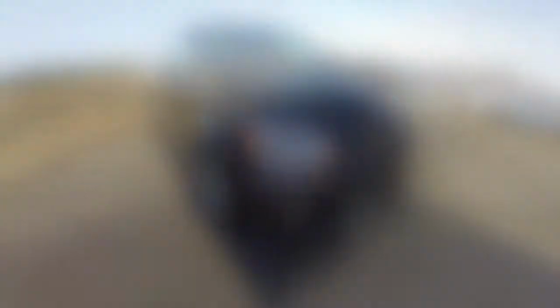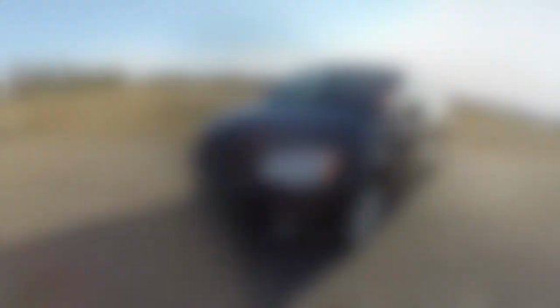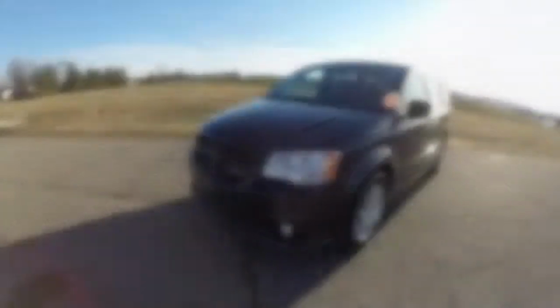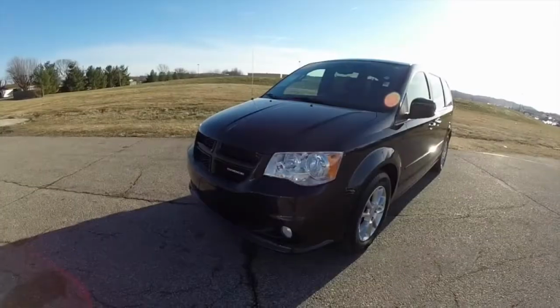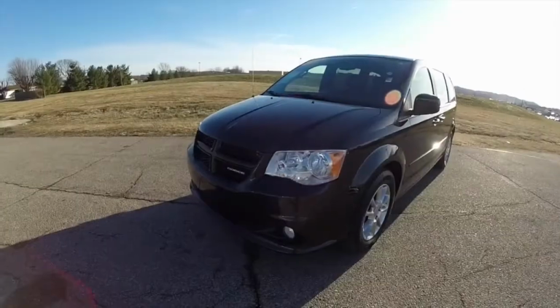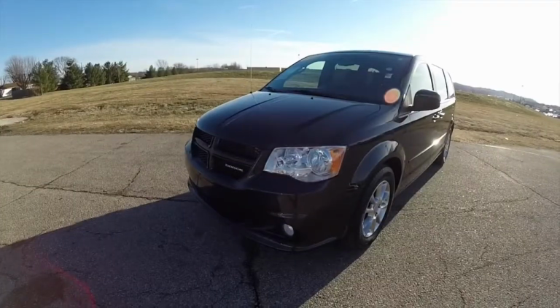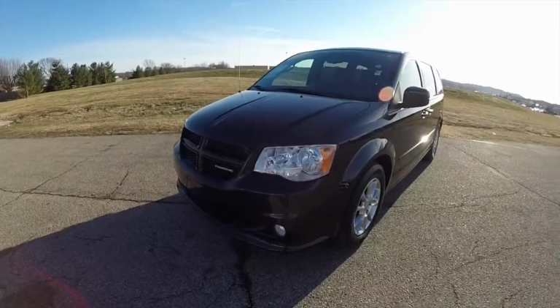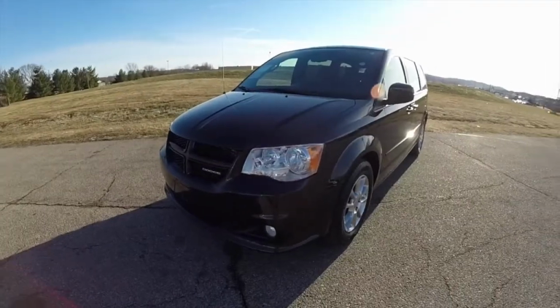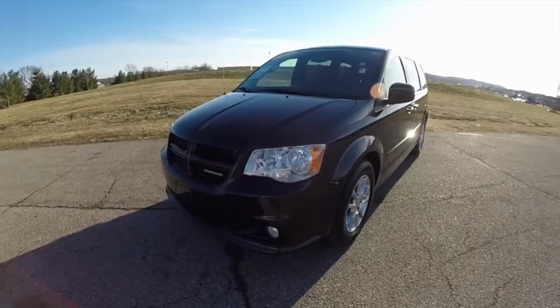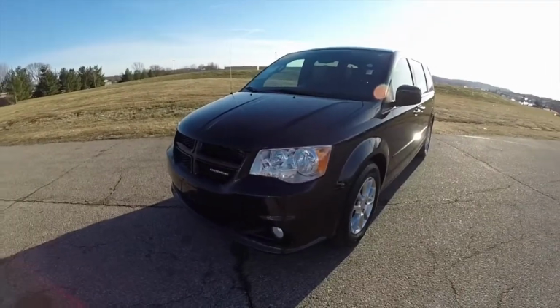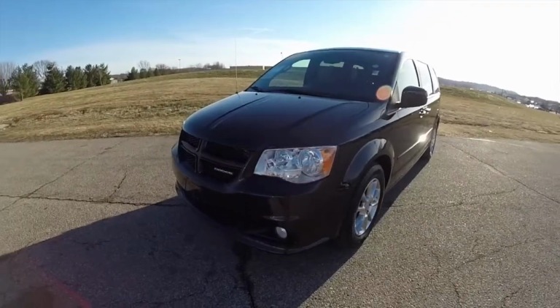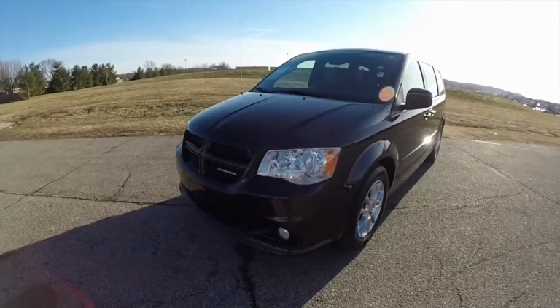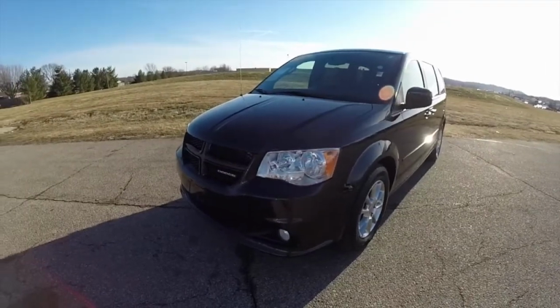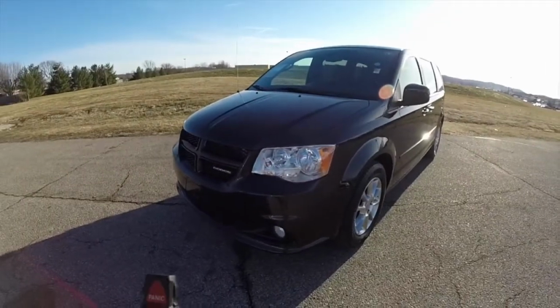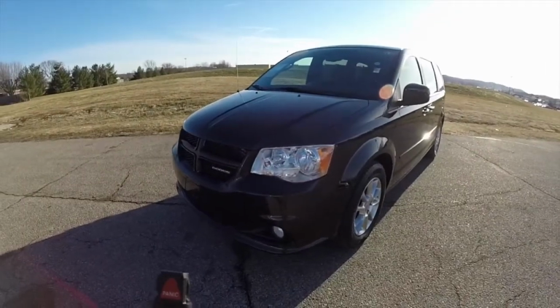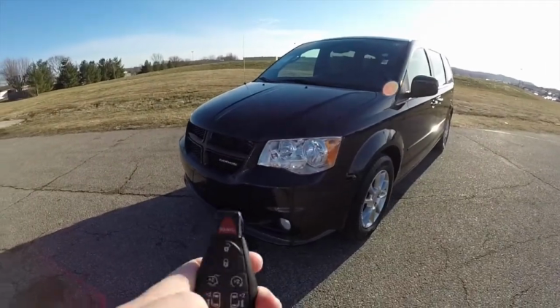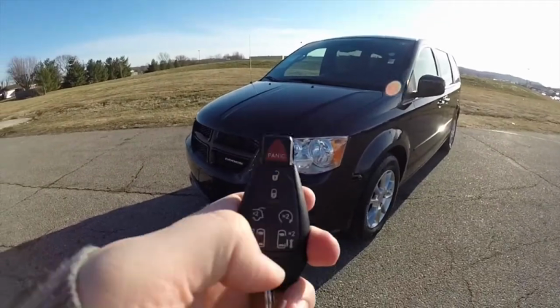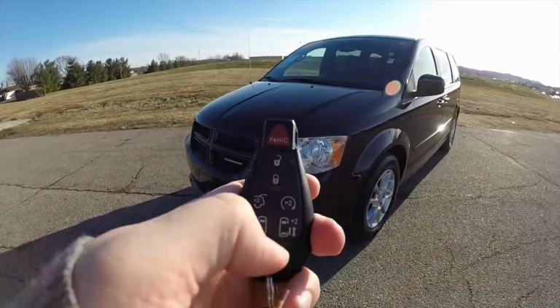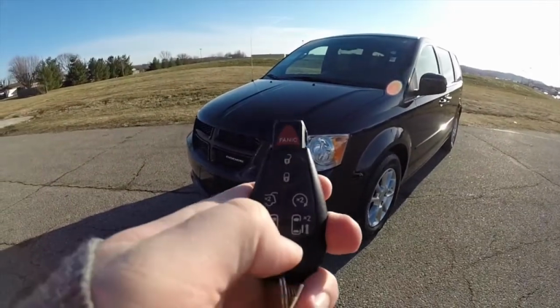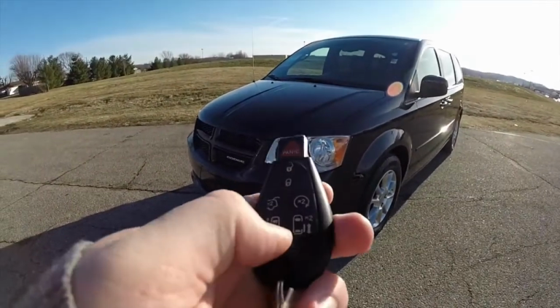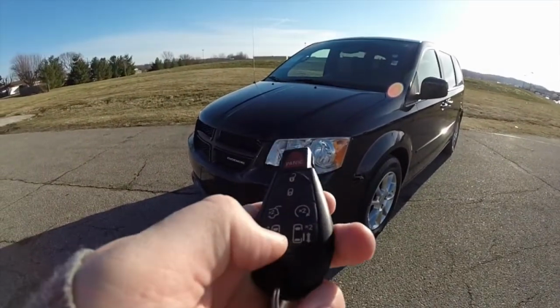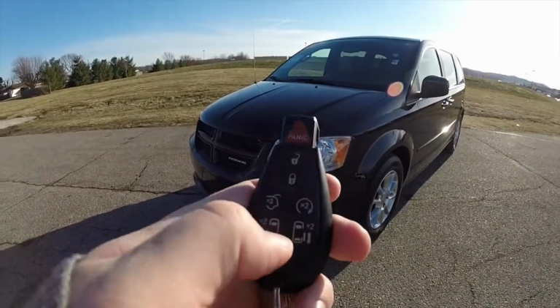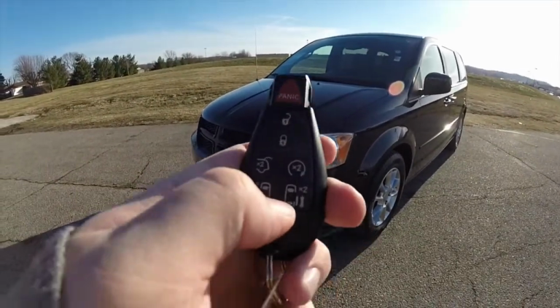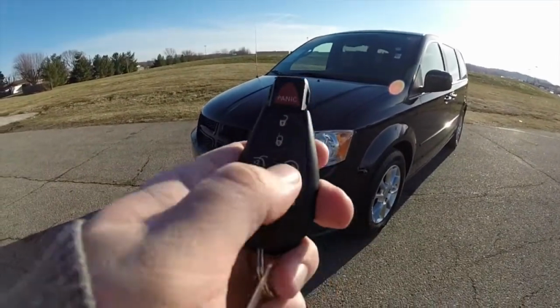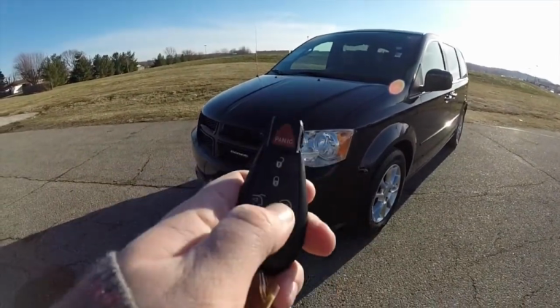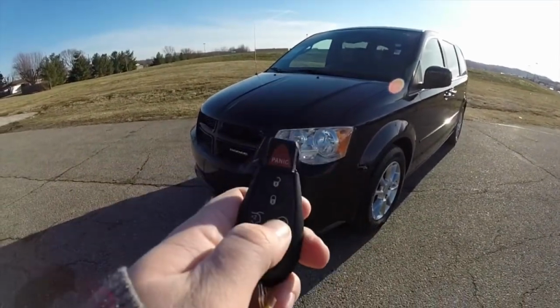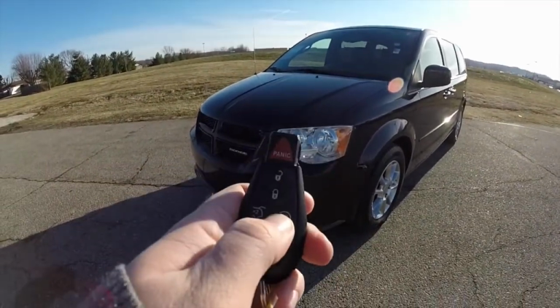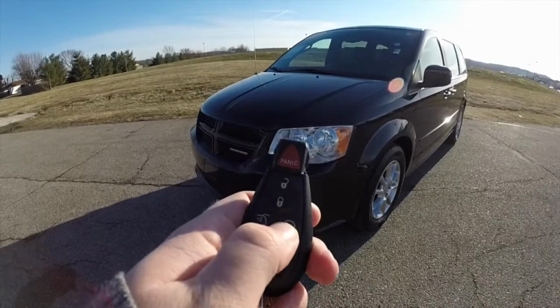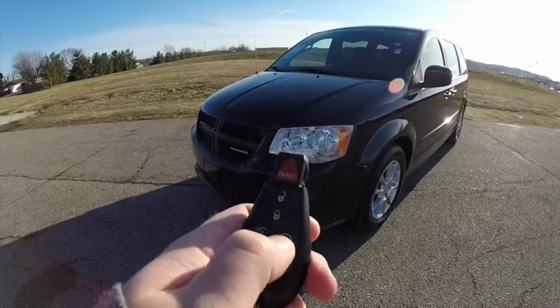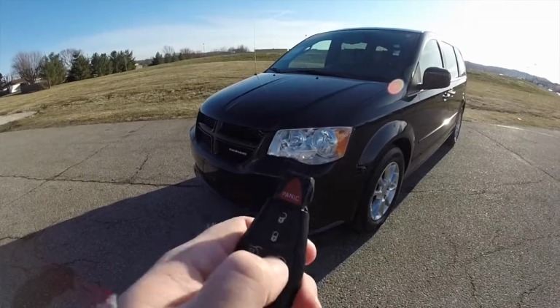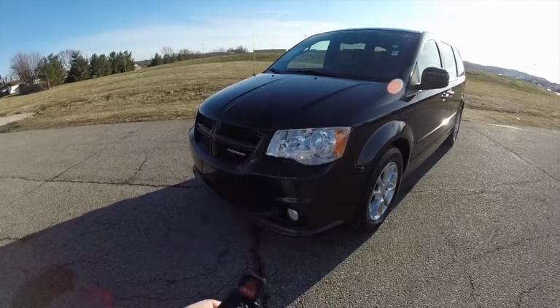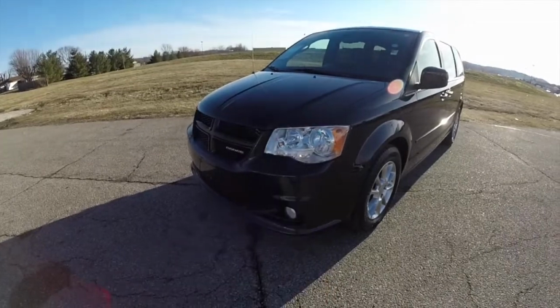Before going inside, we're going to go ahead and demonstrate the remote start. Just double press the remote start button on the key fob.